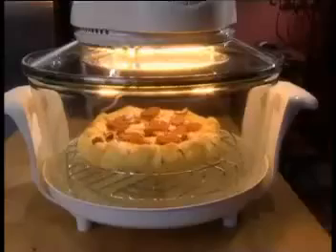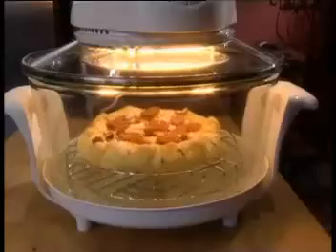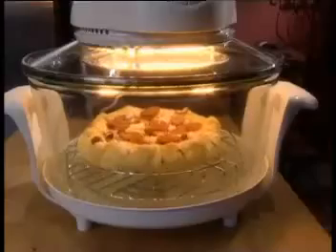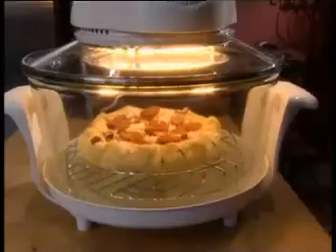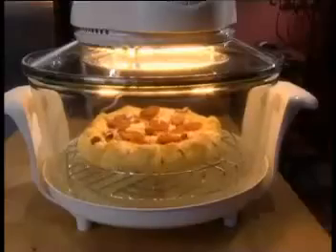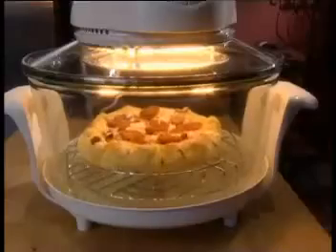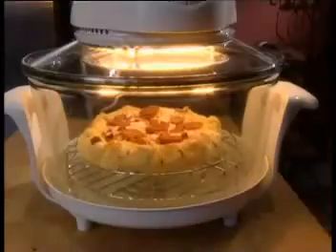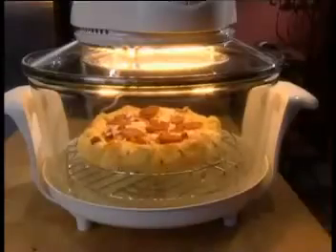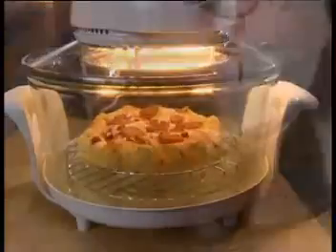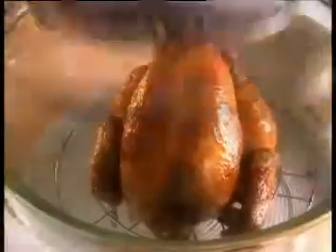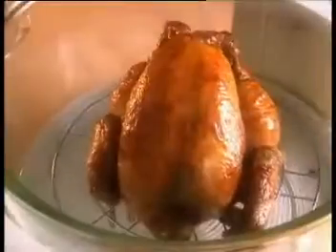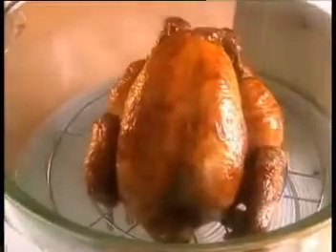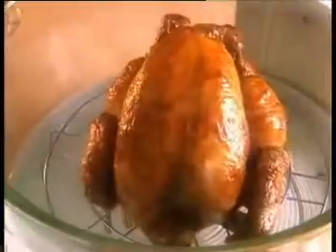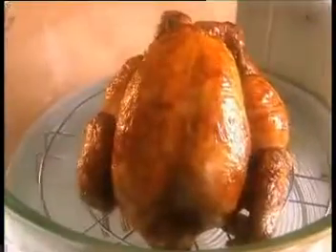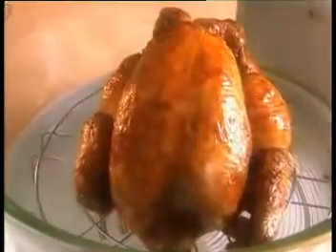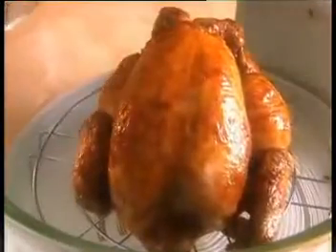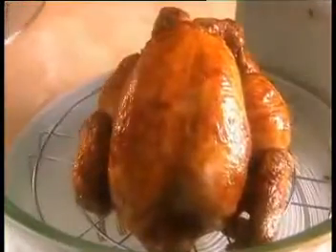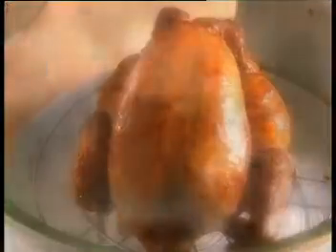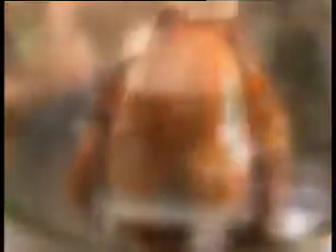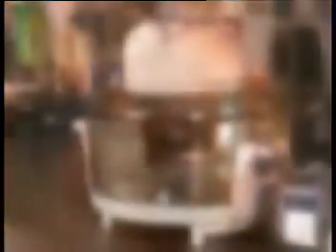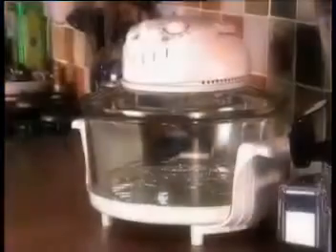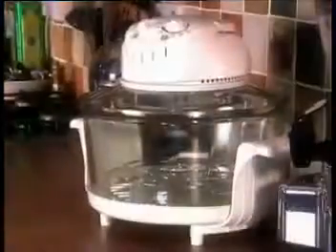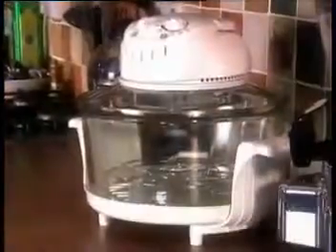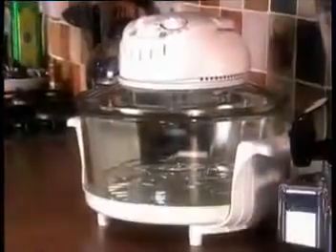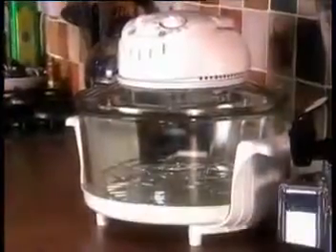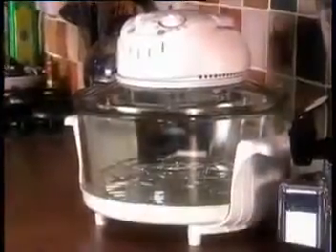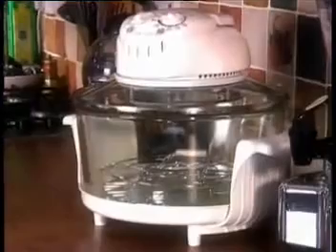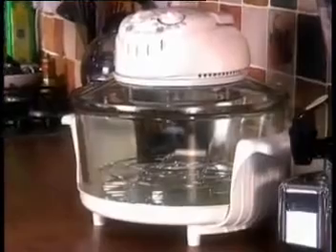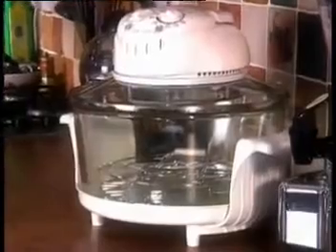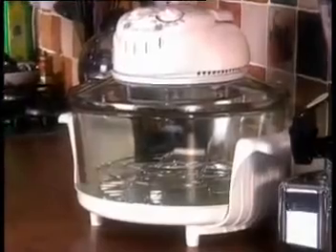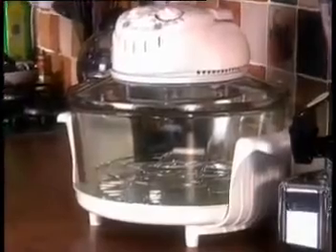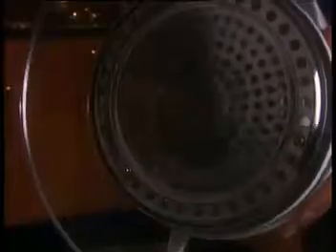The brilliant new way to make cooking faster, more enjoyable and easier than ever. It's the fantastic halogen oven from JML.